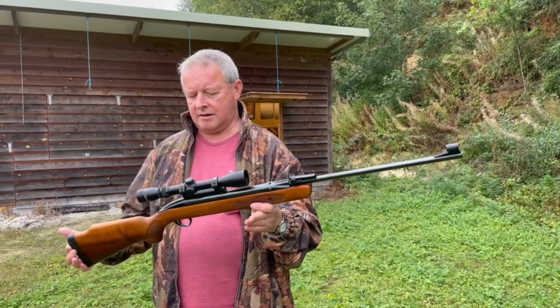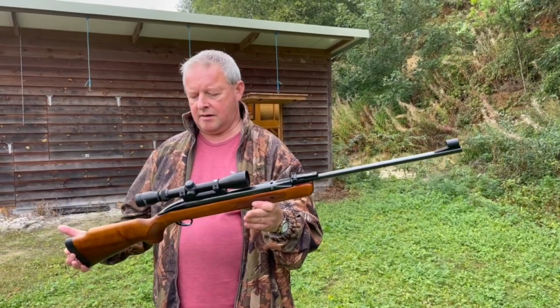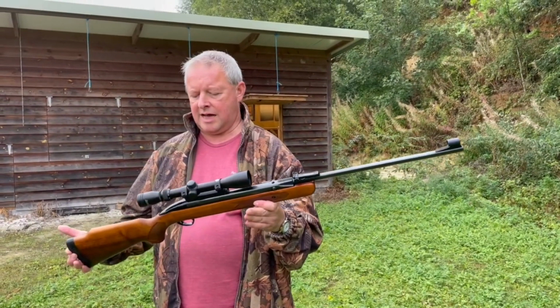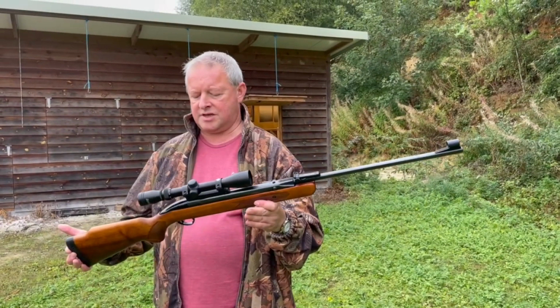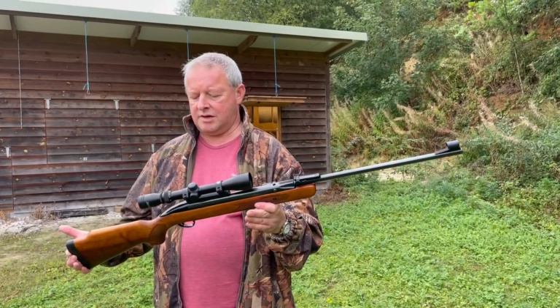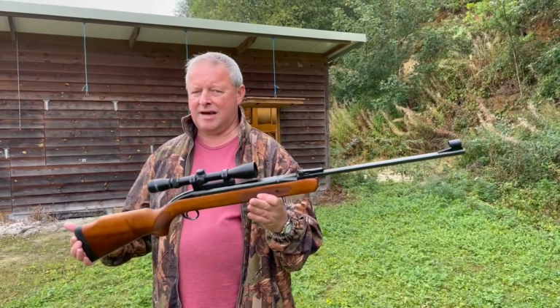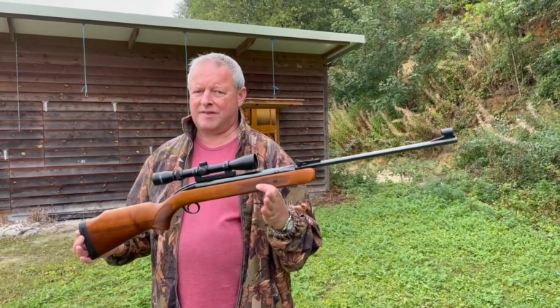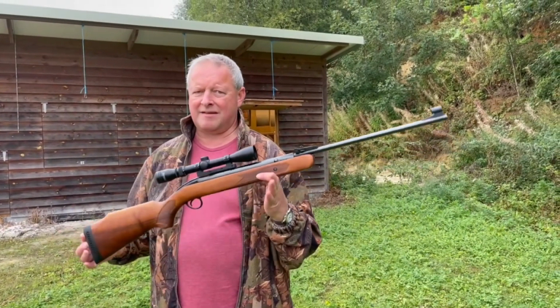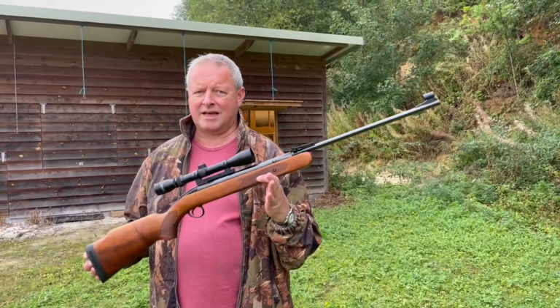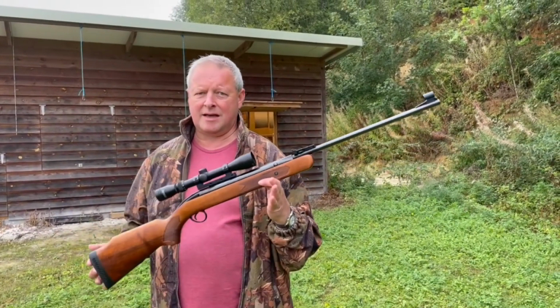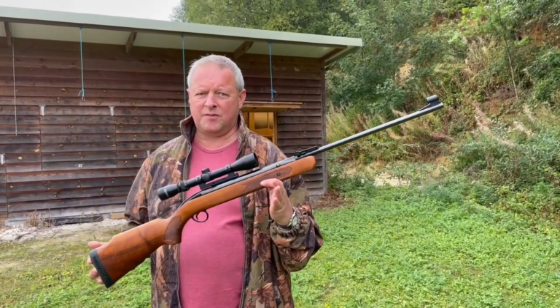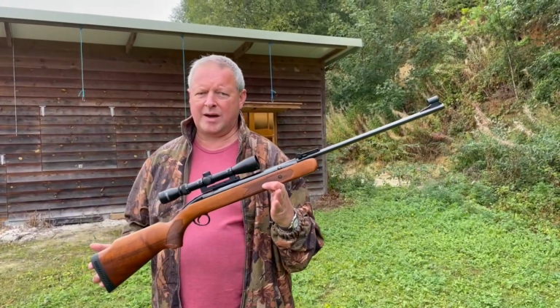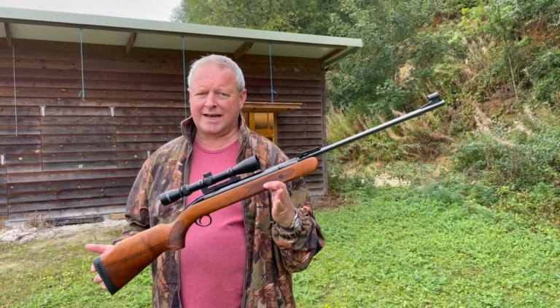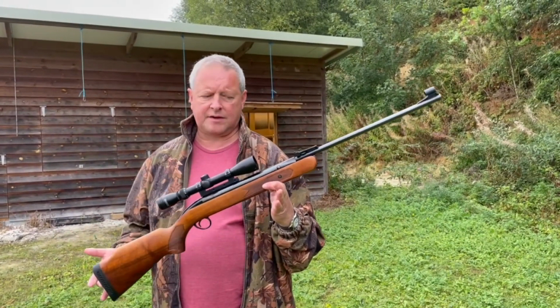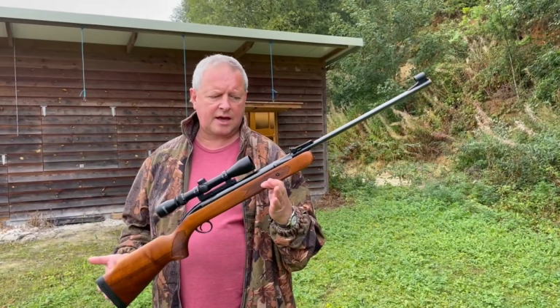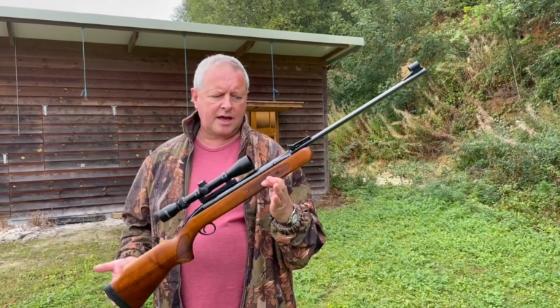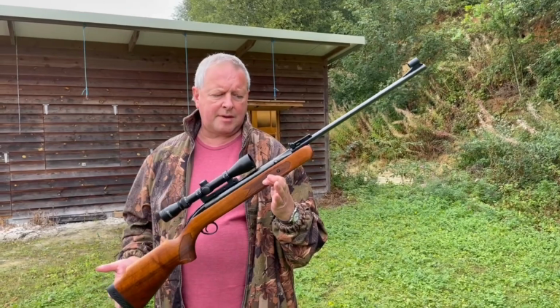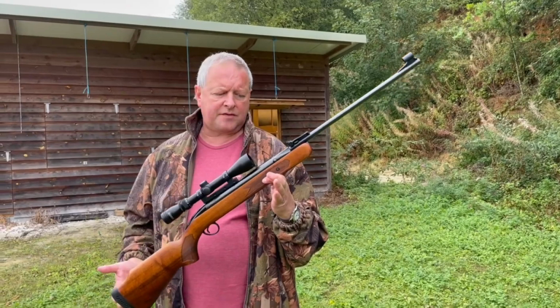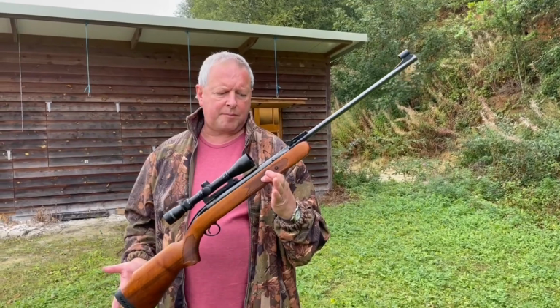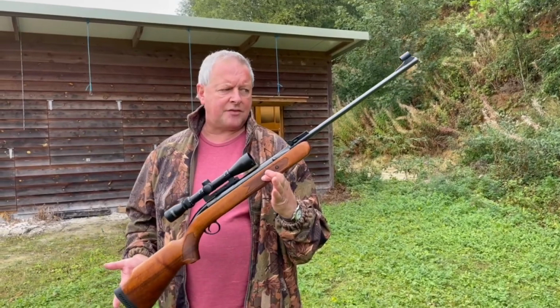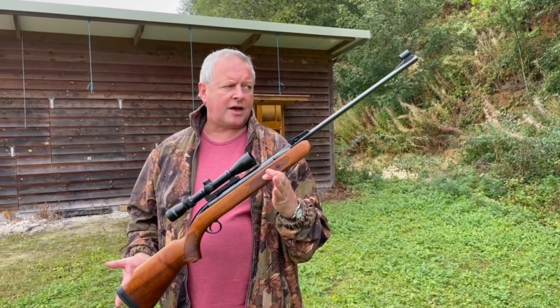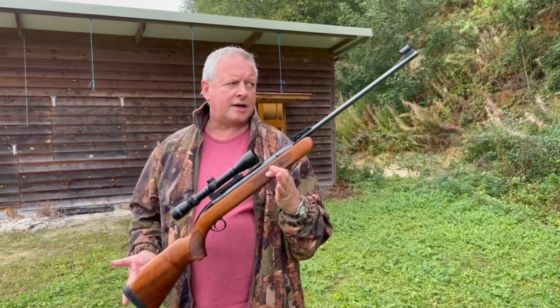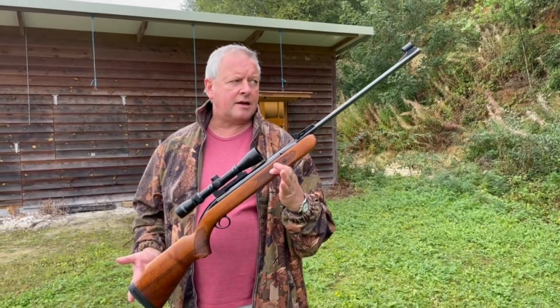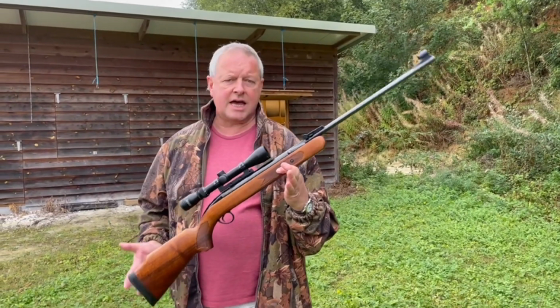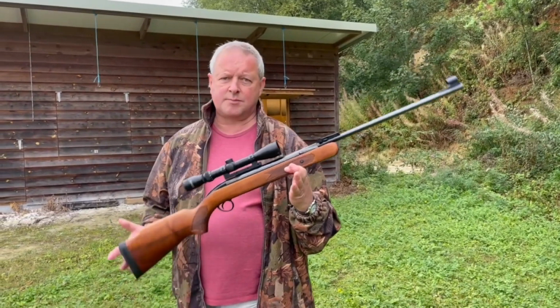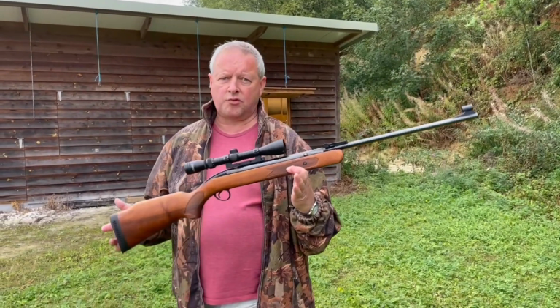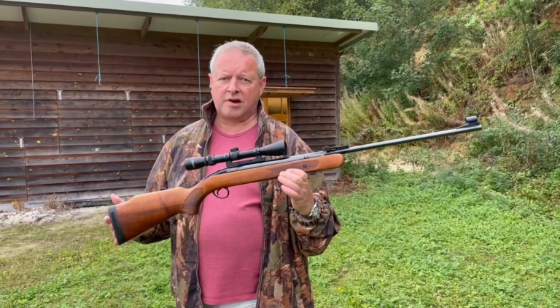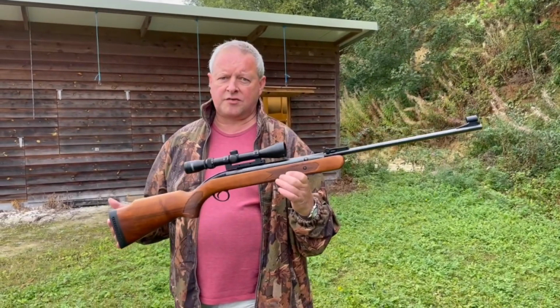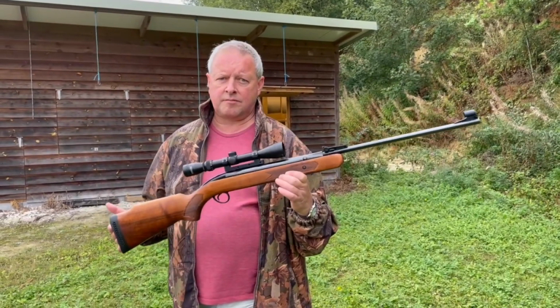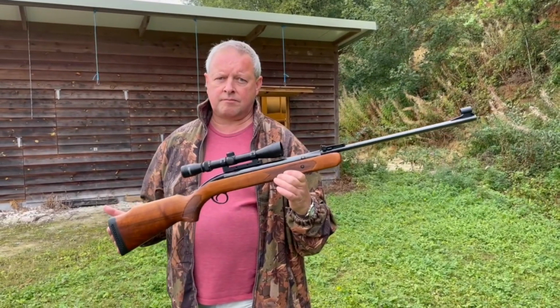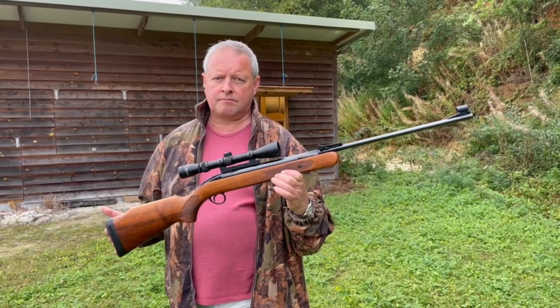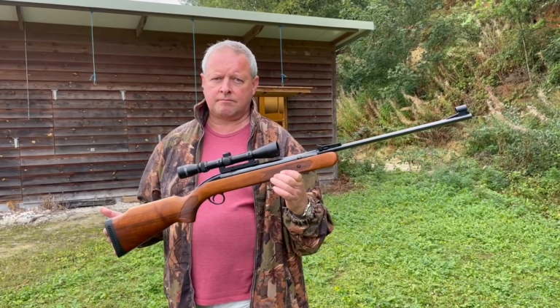I absolutely love that, as you may have gathered. But that's the BSA Air Sporter S.